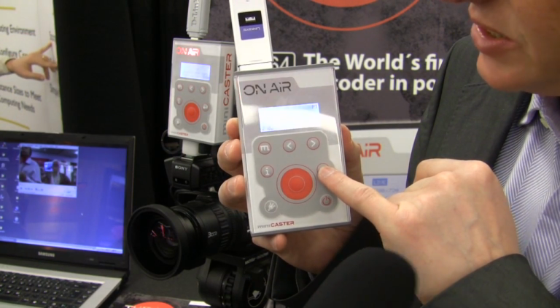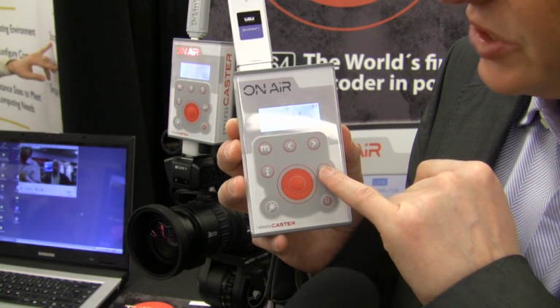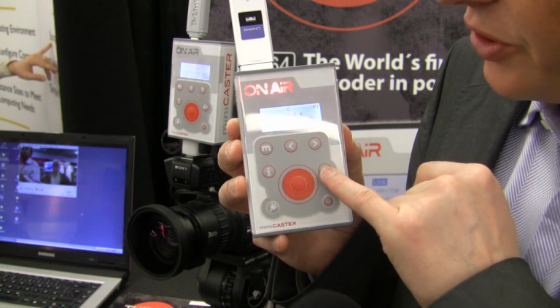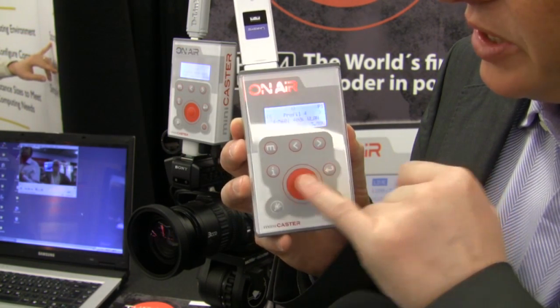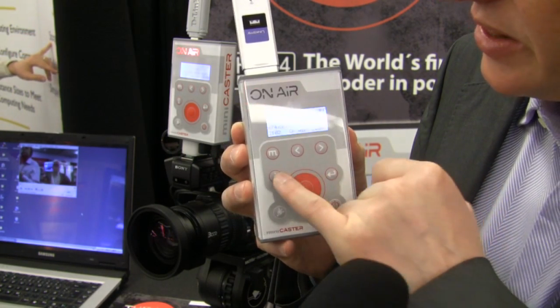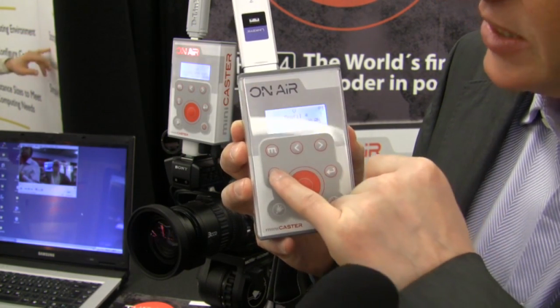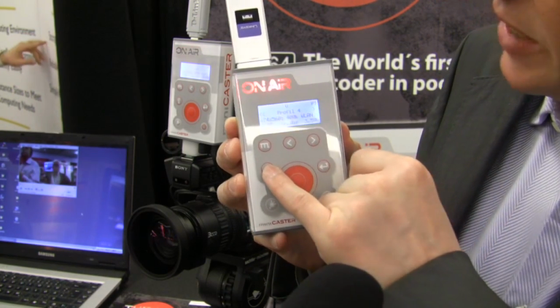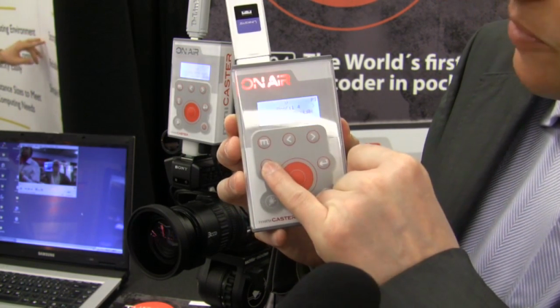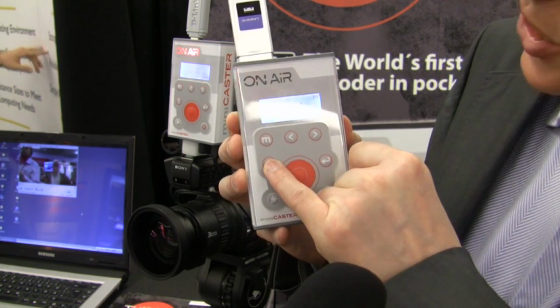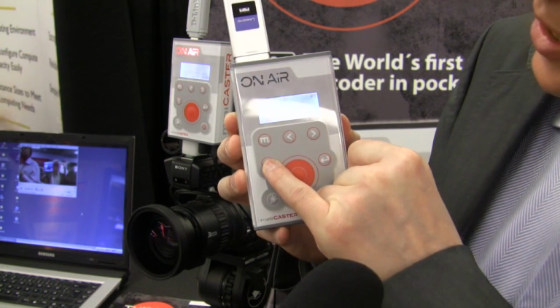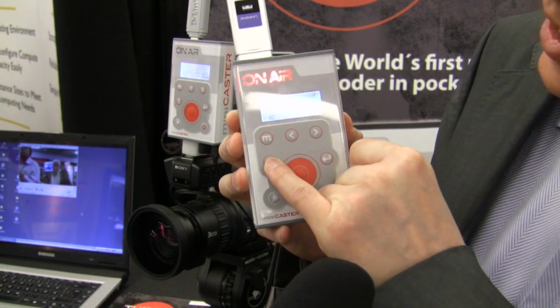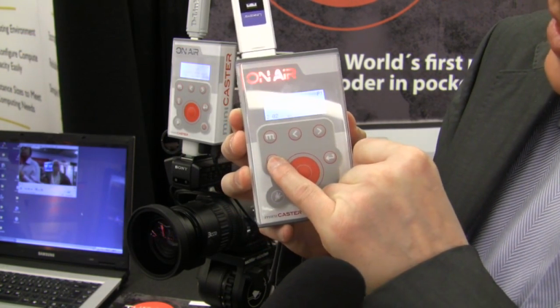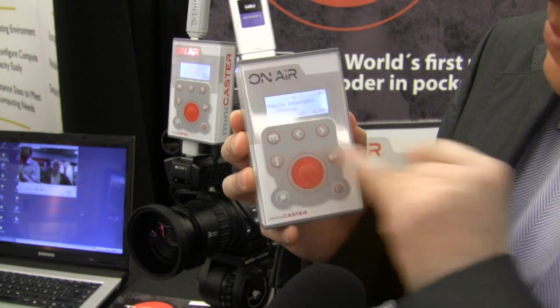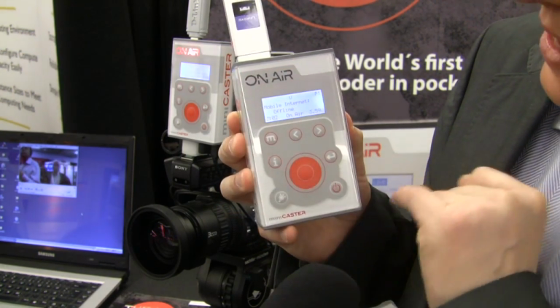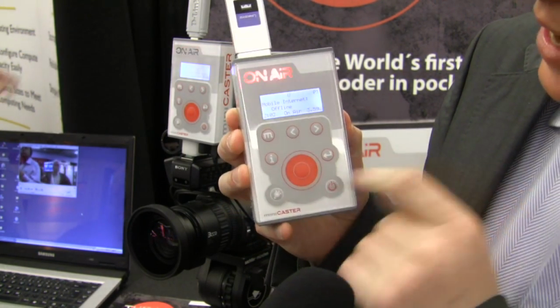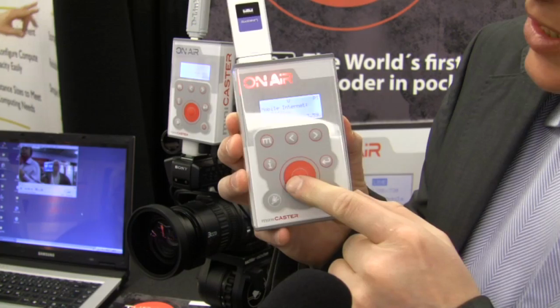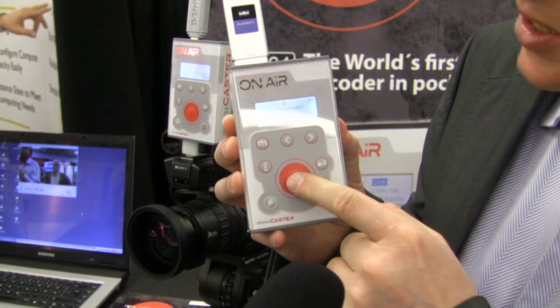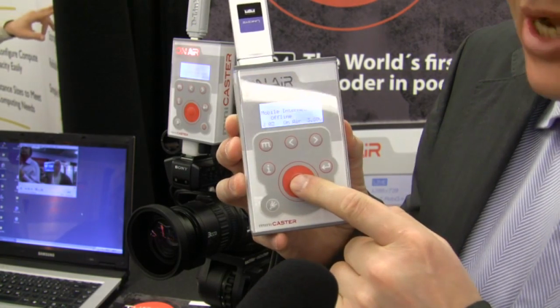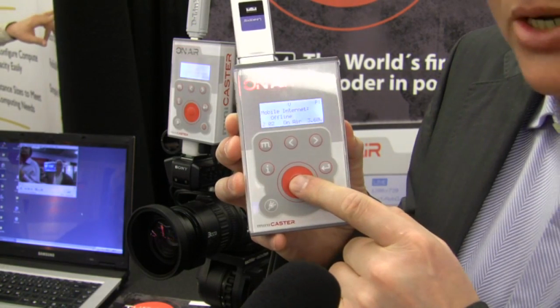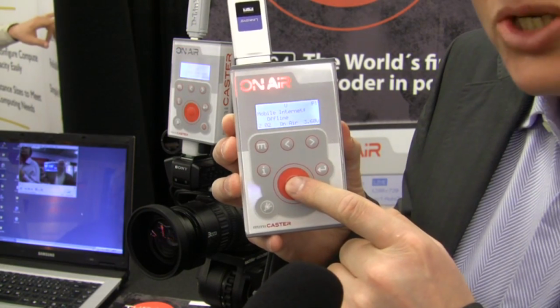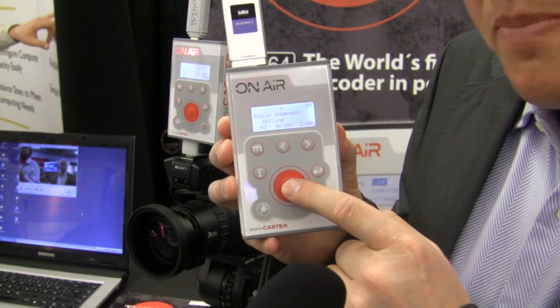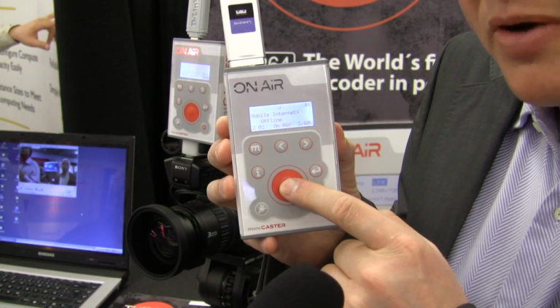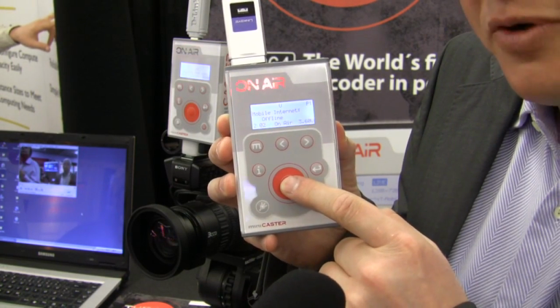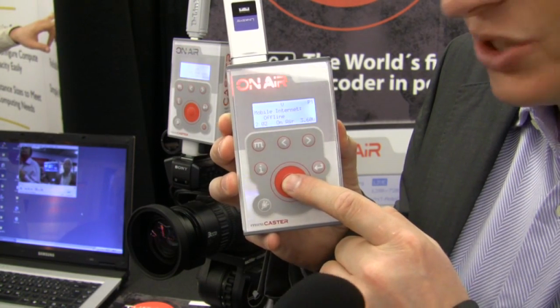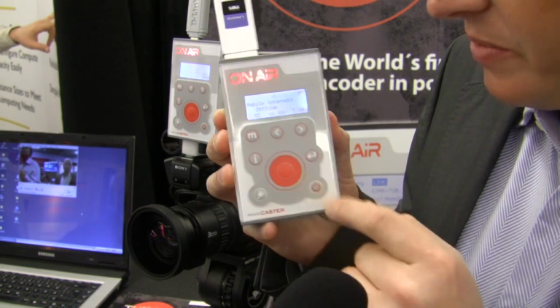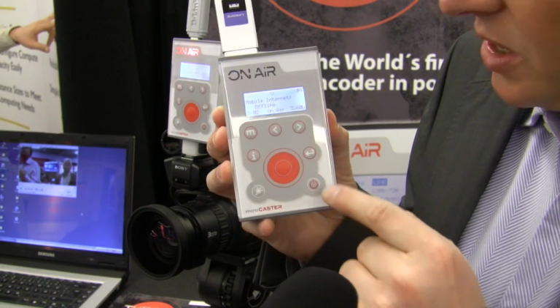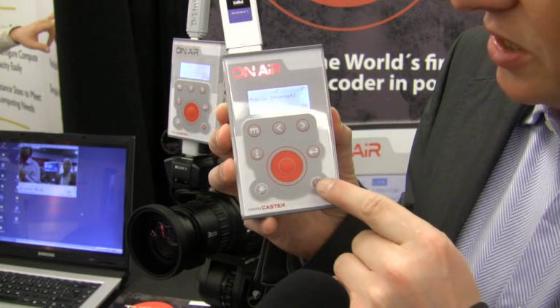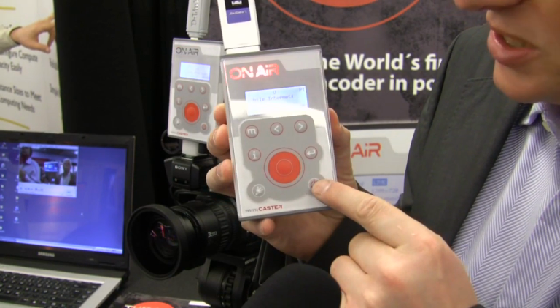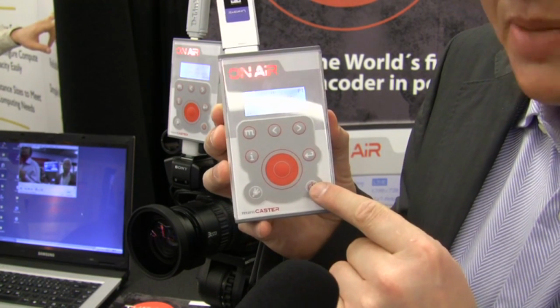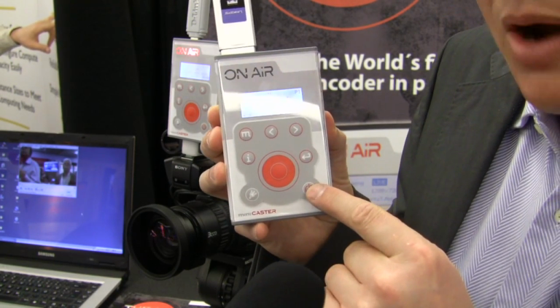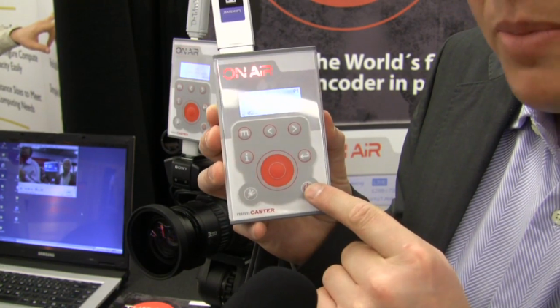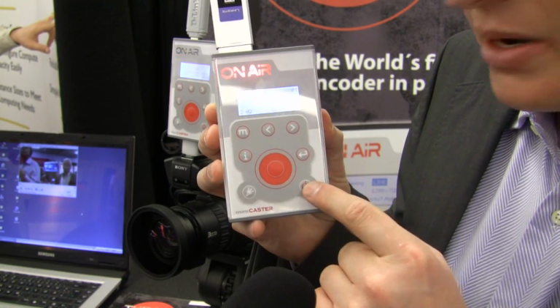That's the return. That's the information key. And this is the start-stop button for the streaming. This is the power button.